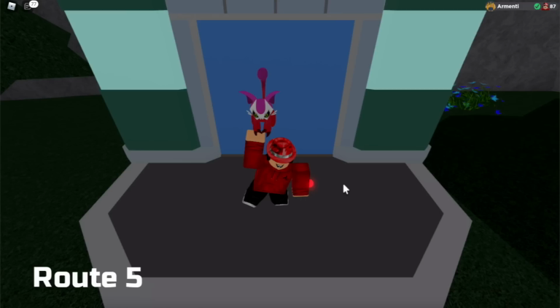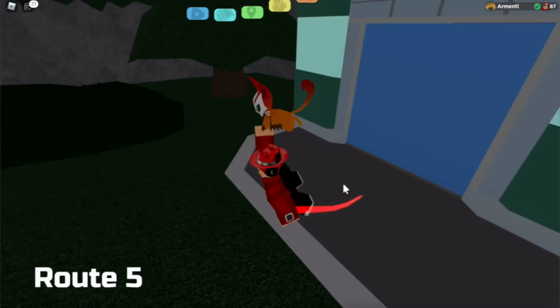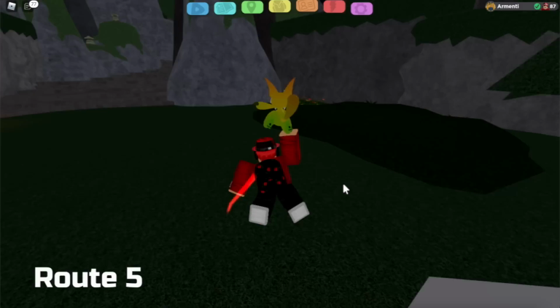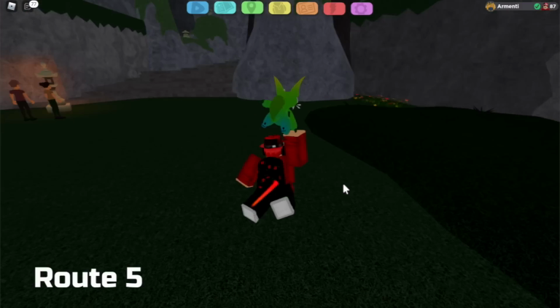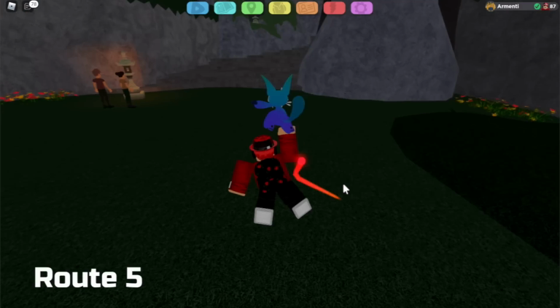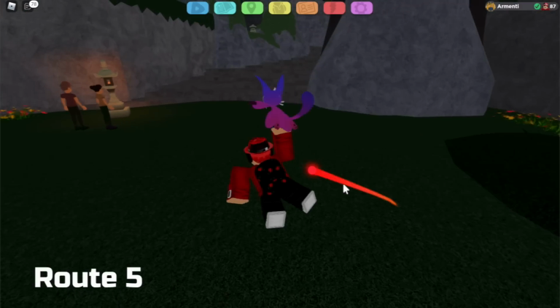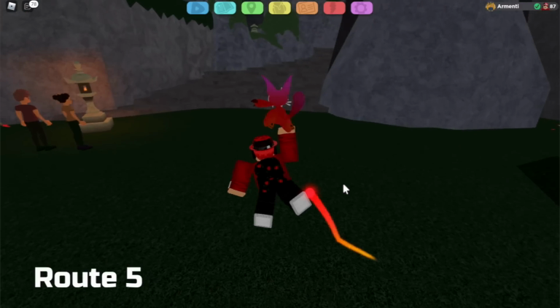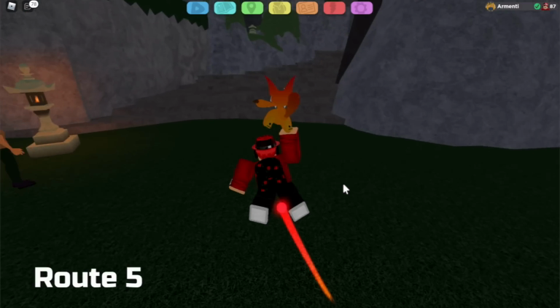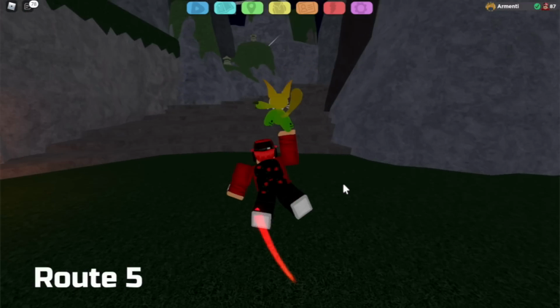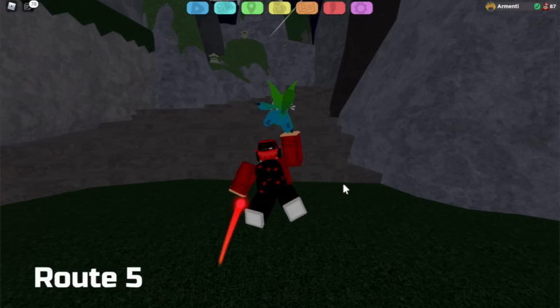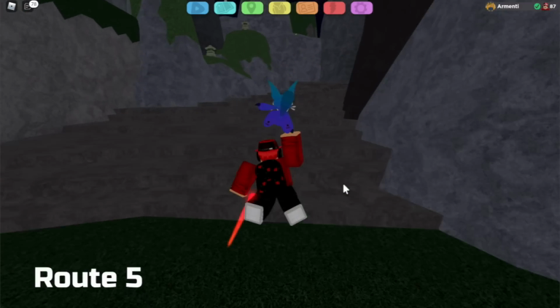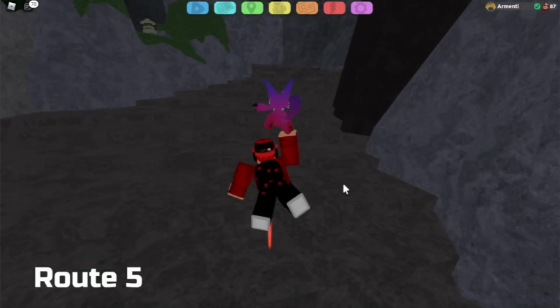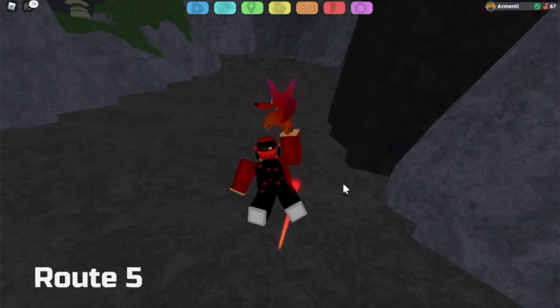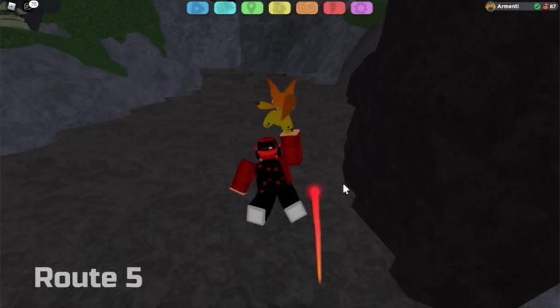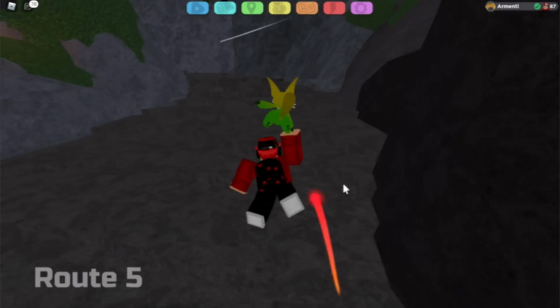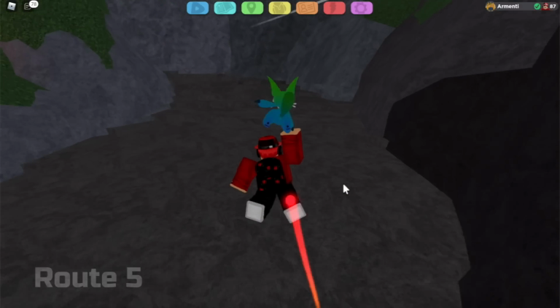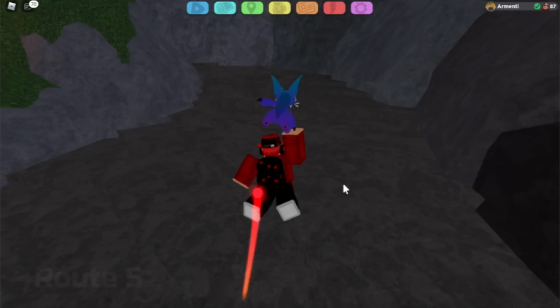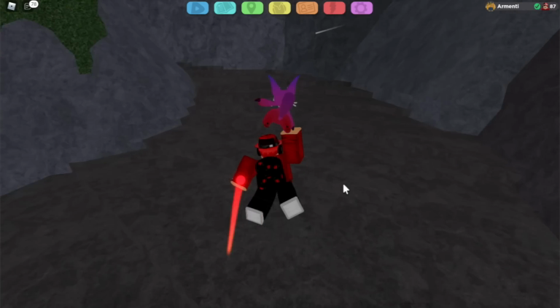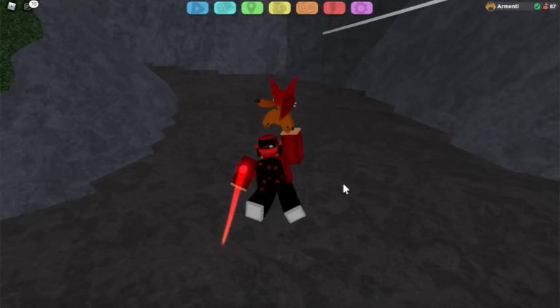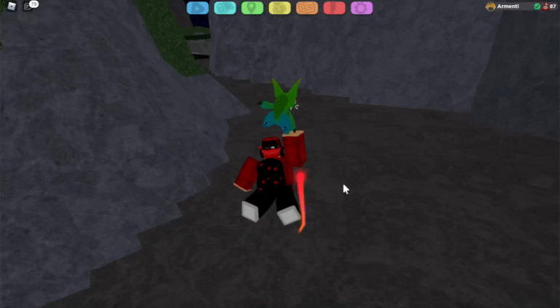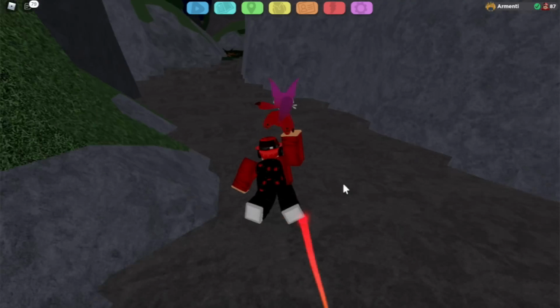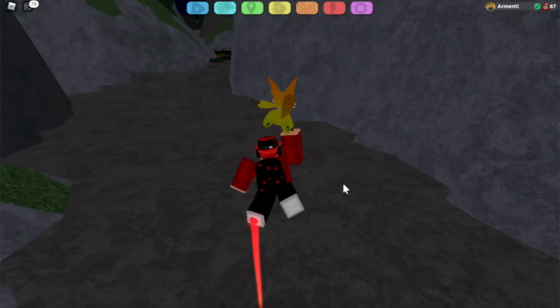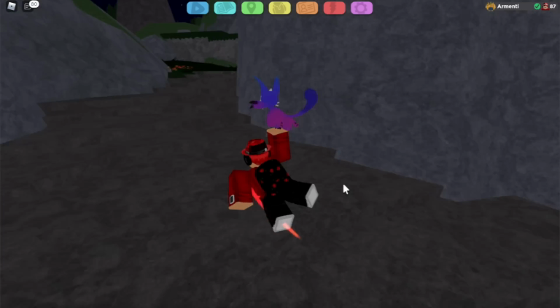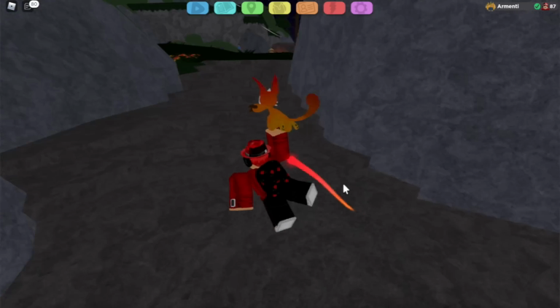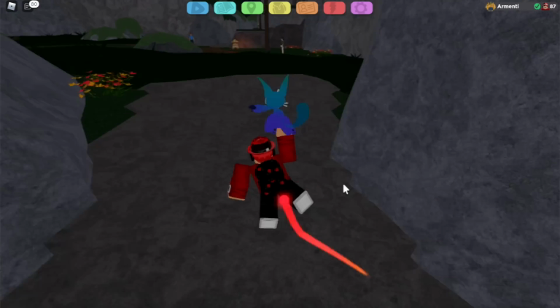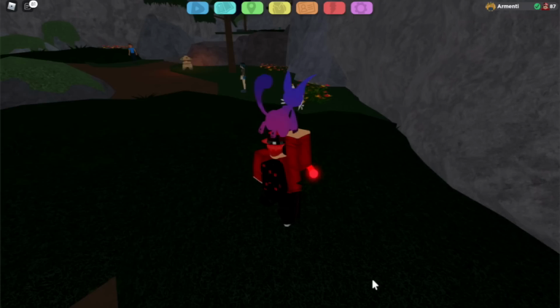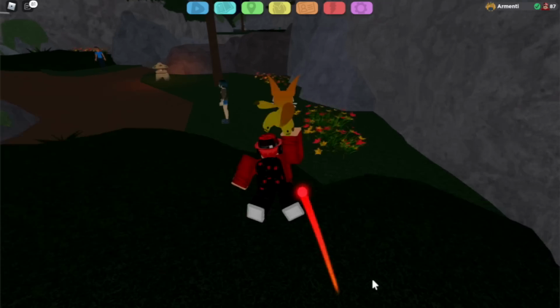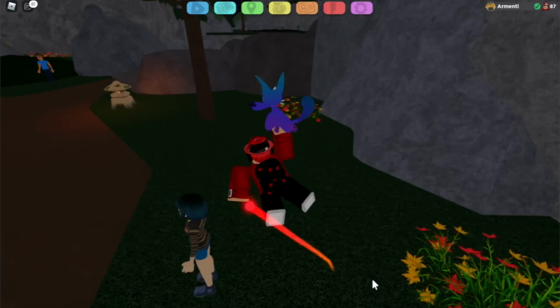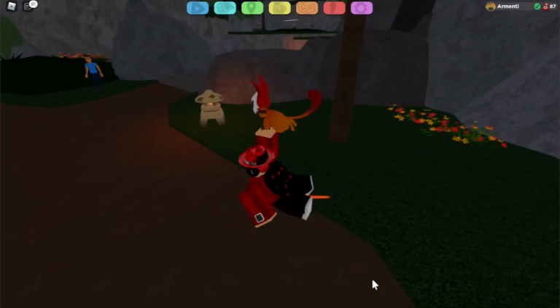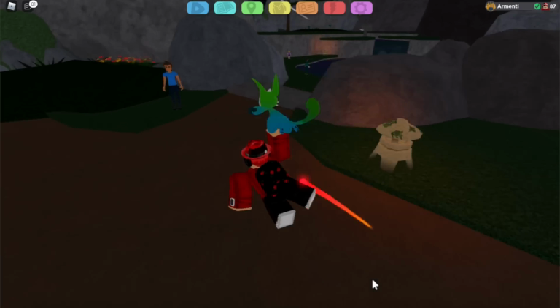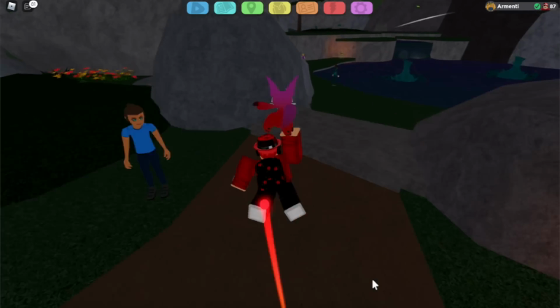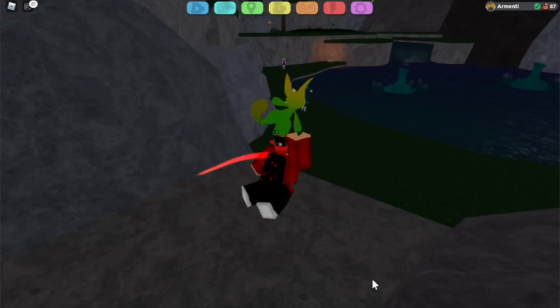And finally, the sixth trainer is located in Route Five. Just go to the pond over here where there are the Ventashians in the water, and you're going to find the trainer just chilling over here.